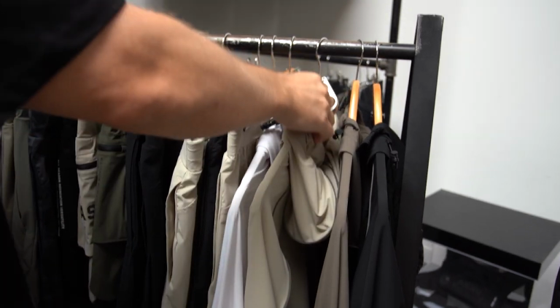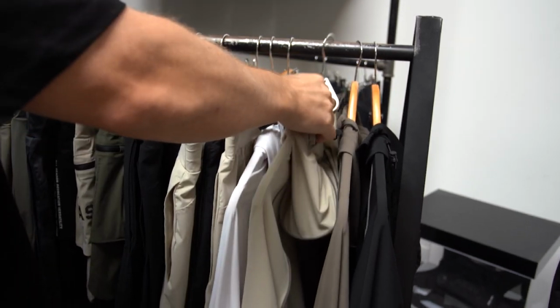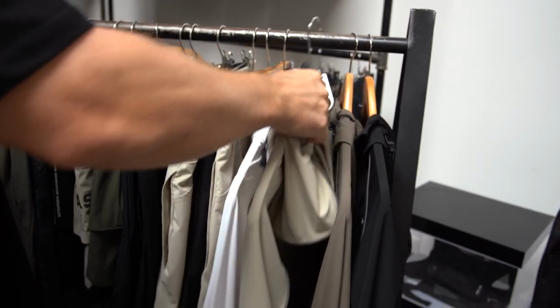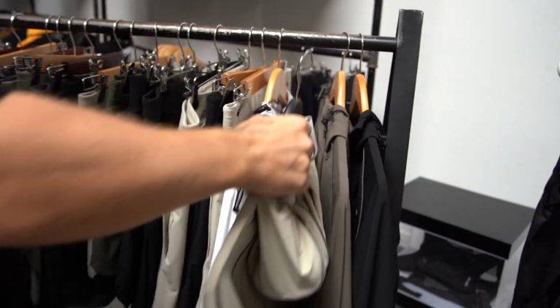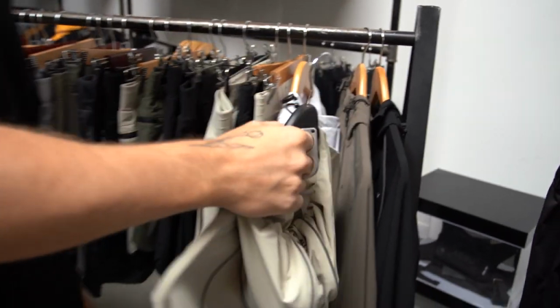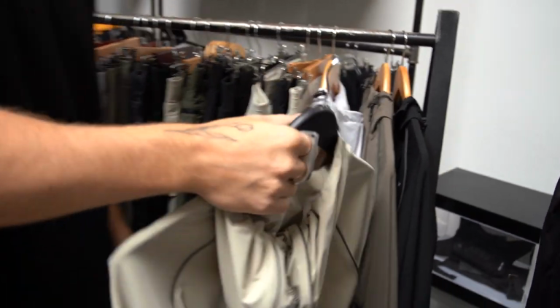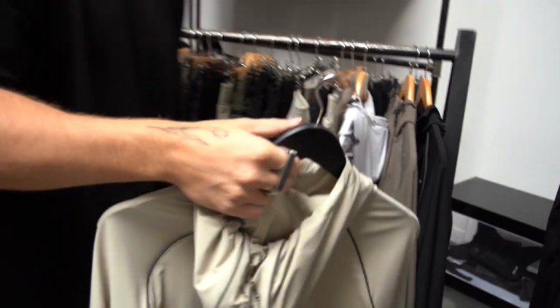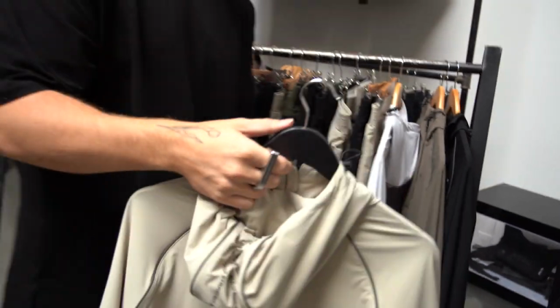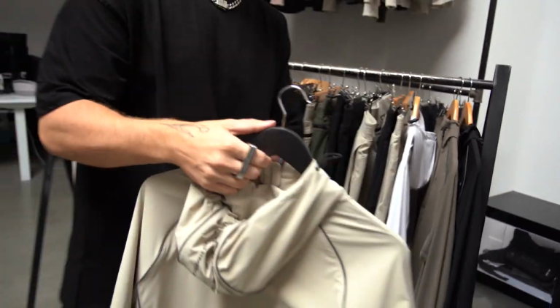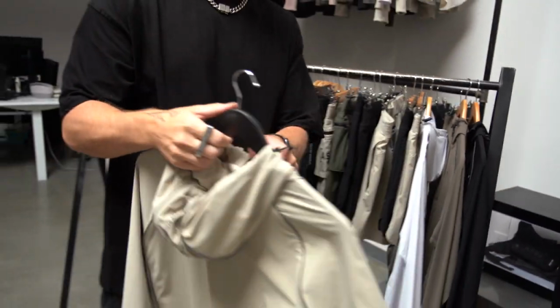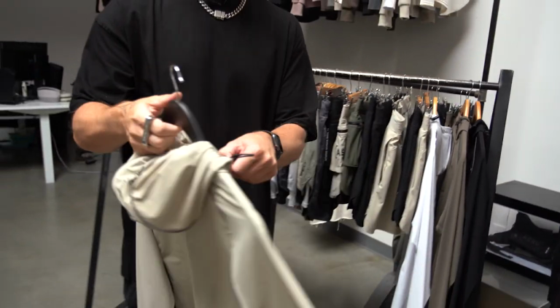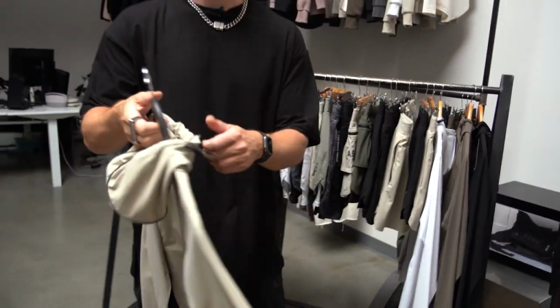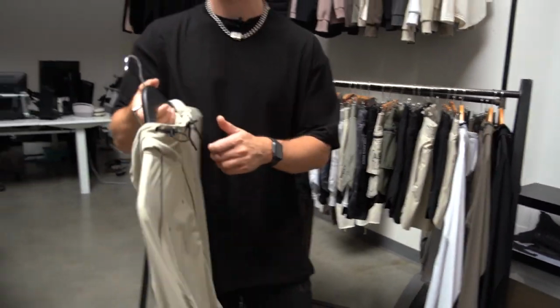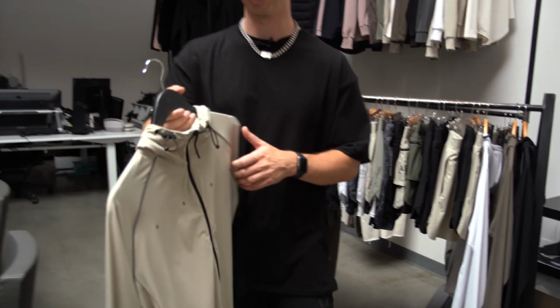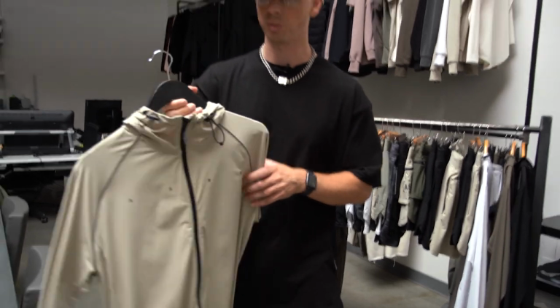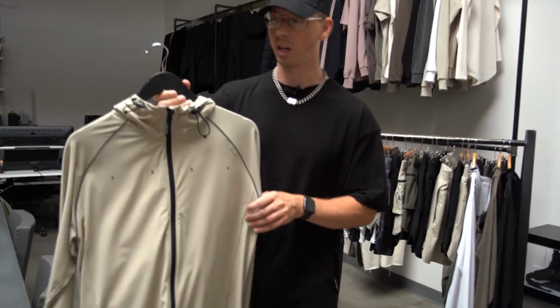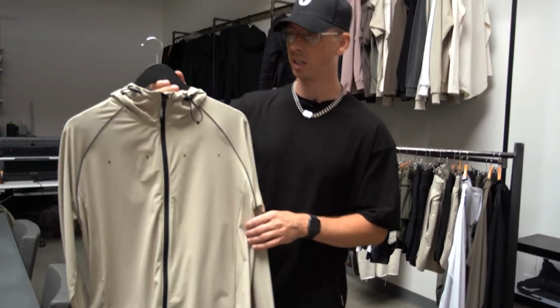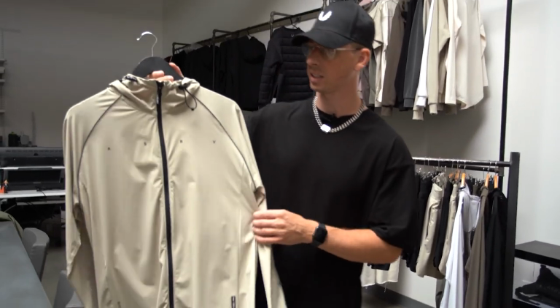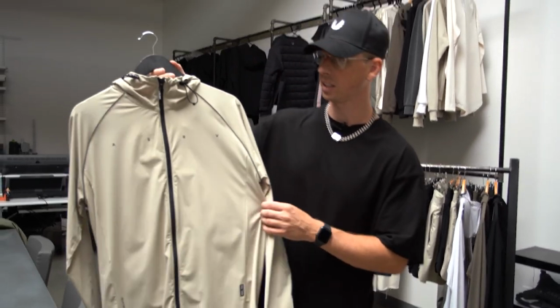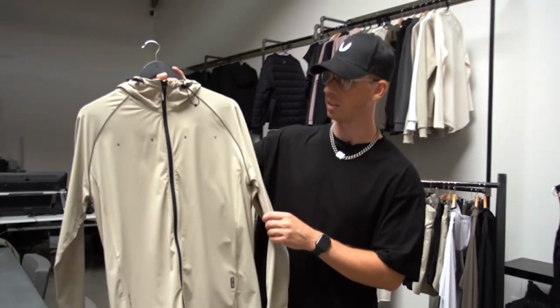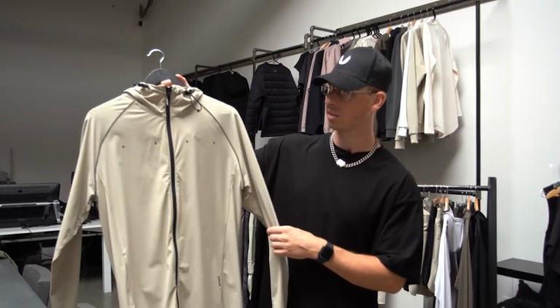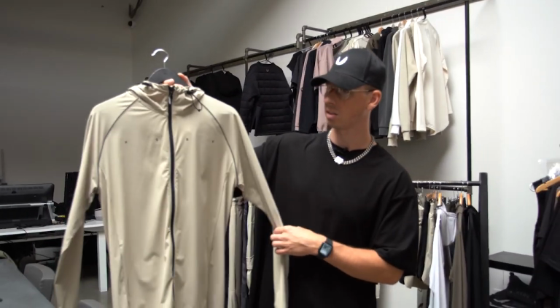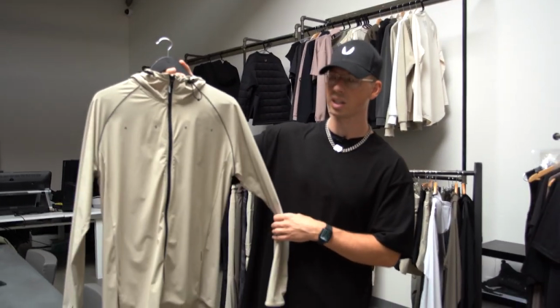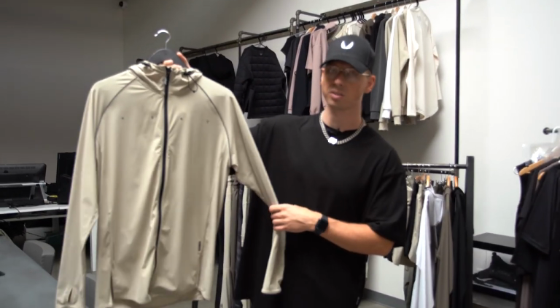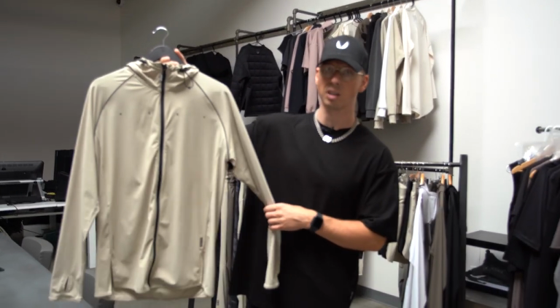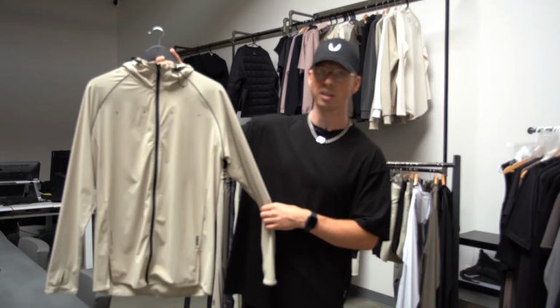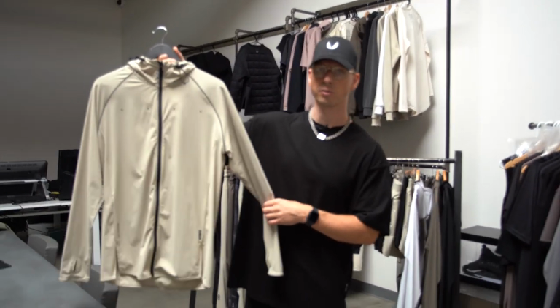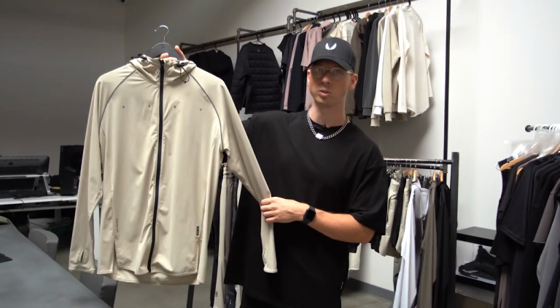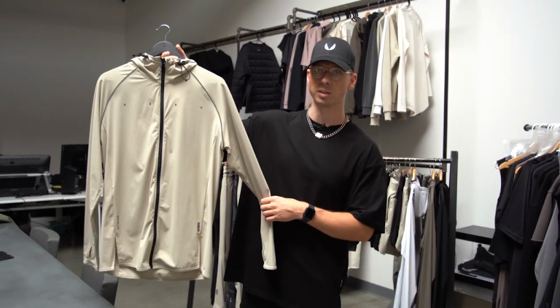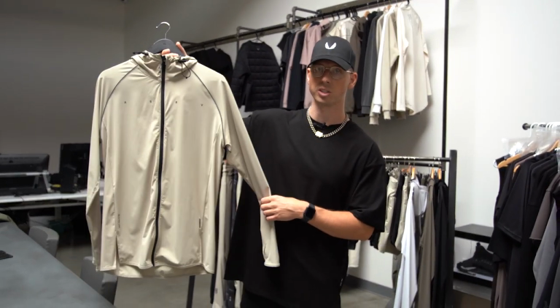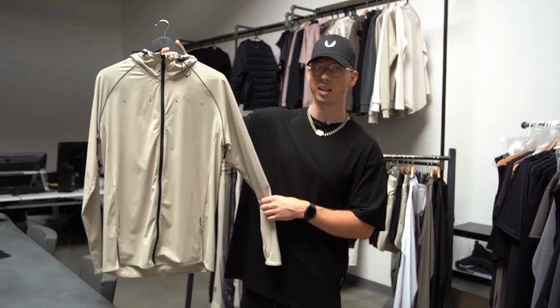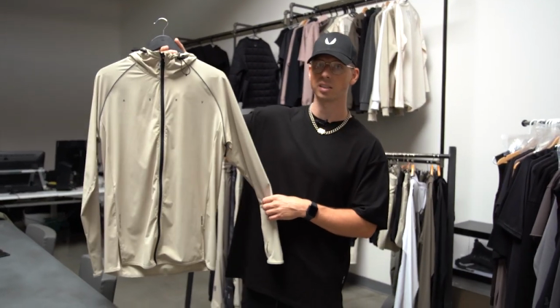The first product I'm going to run you through is a brand new product, and this is our Tetralight full zip jacket.